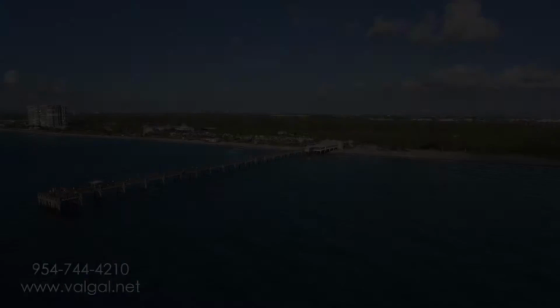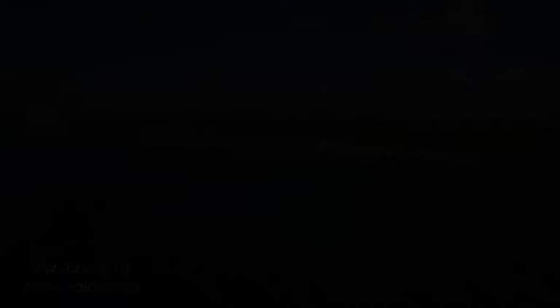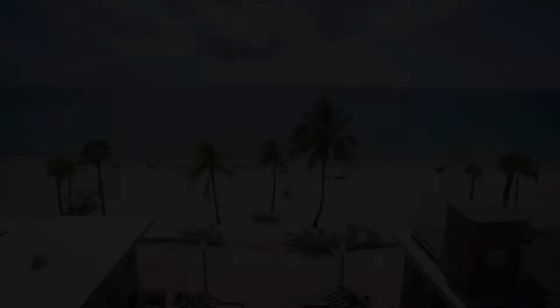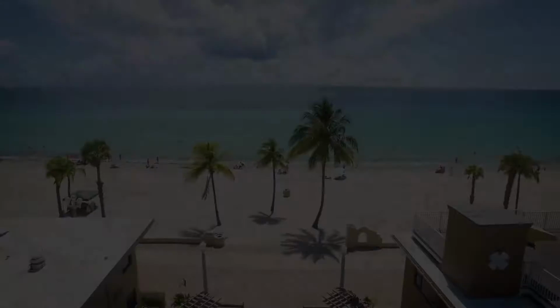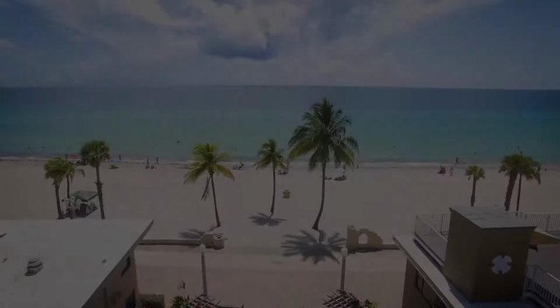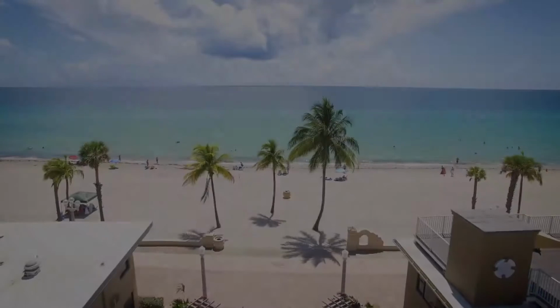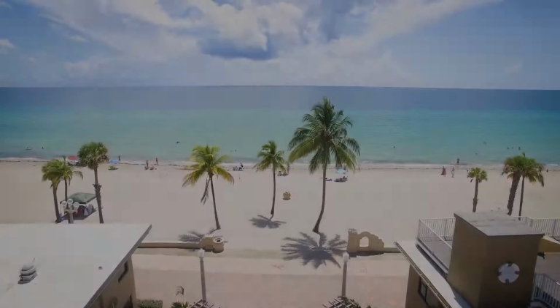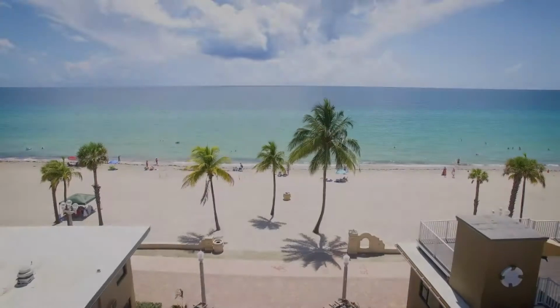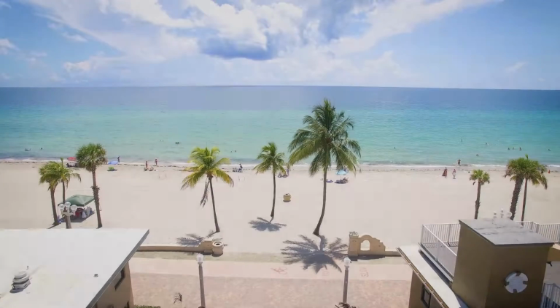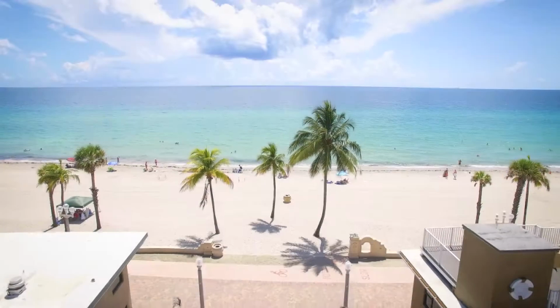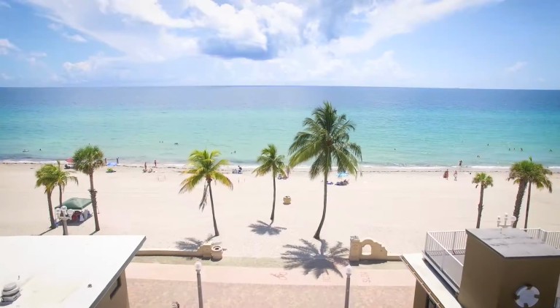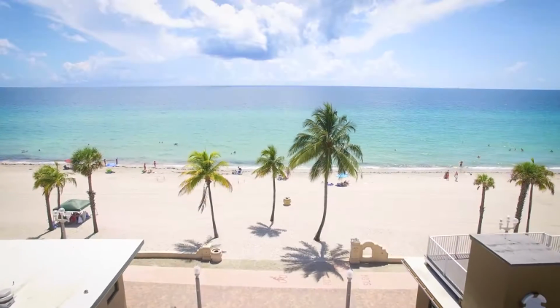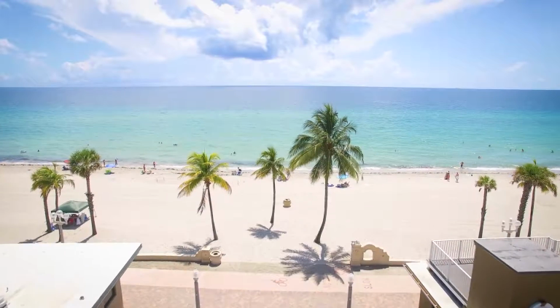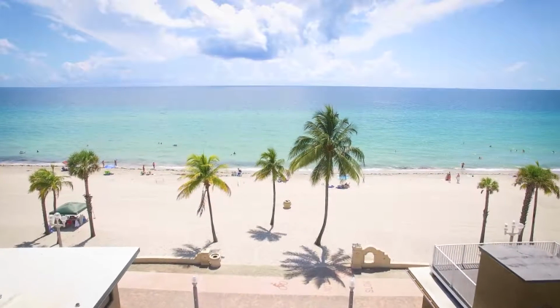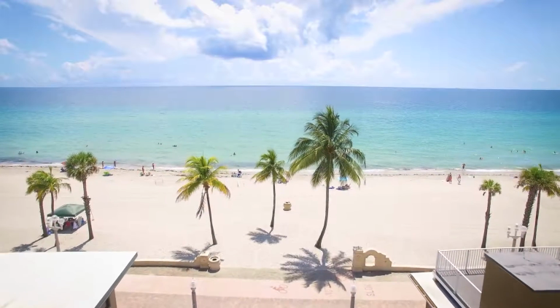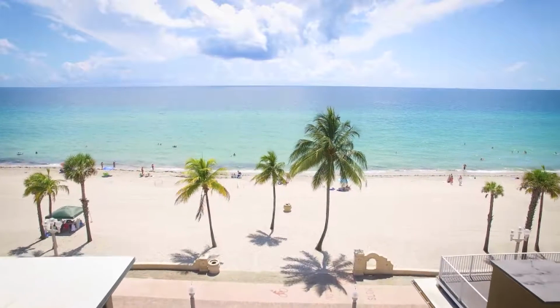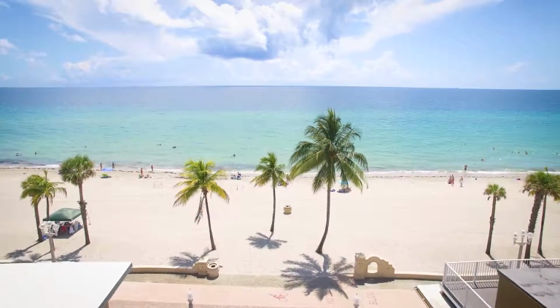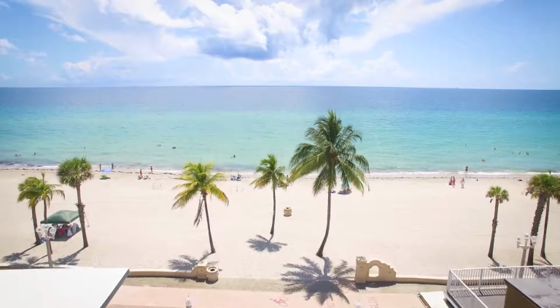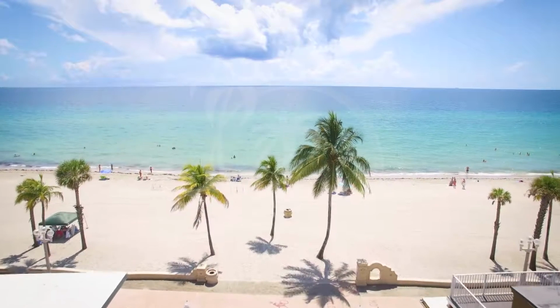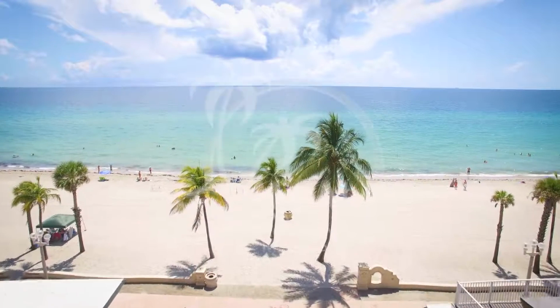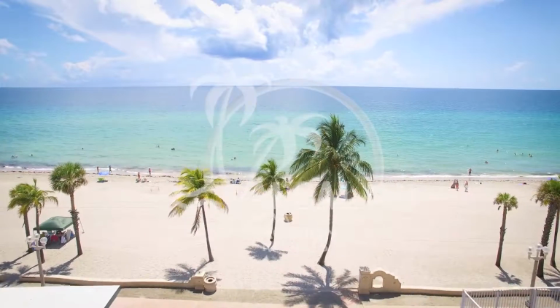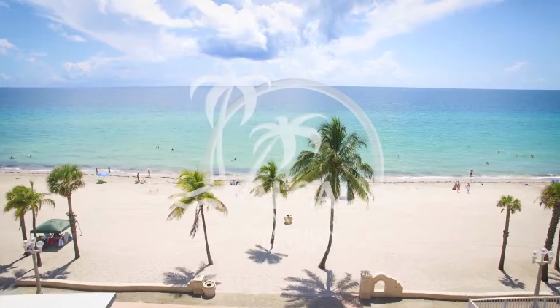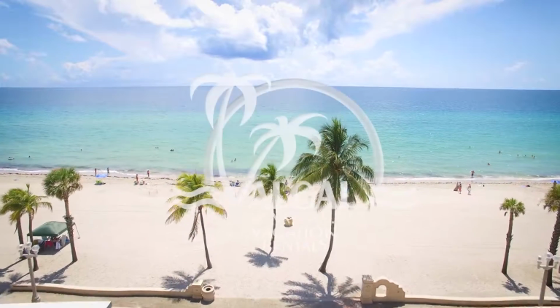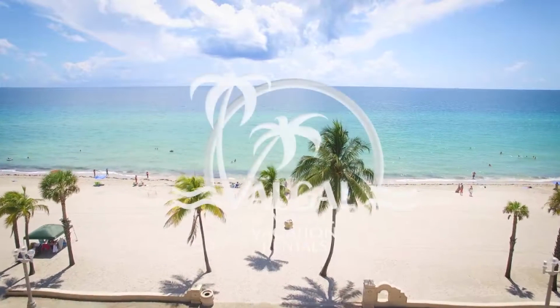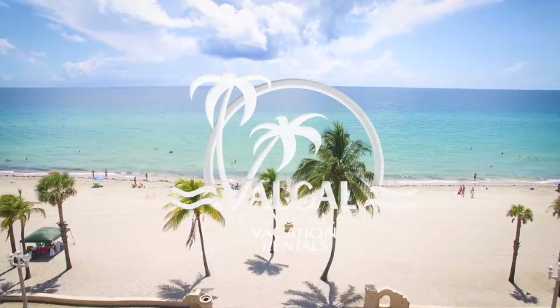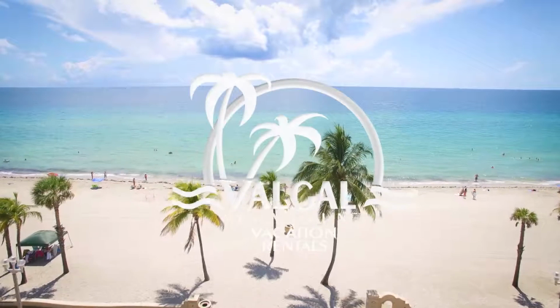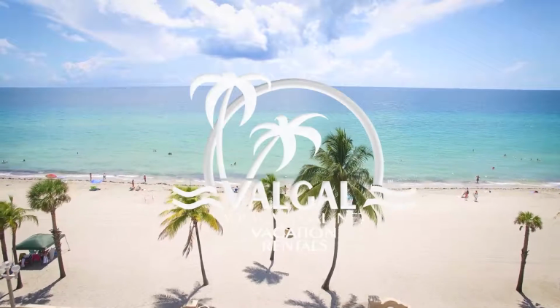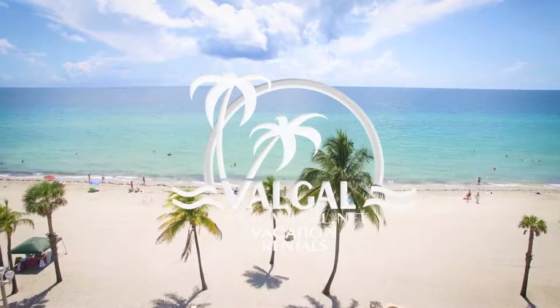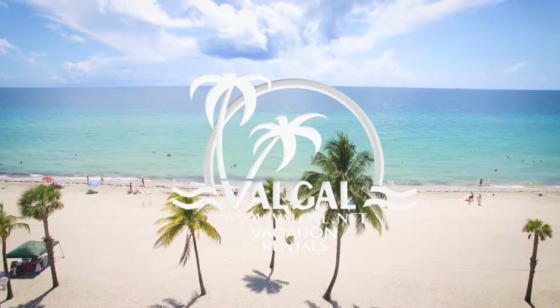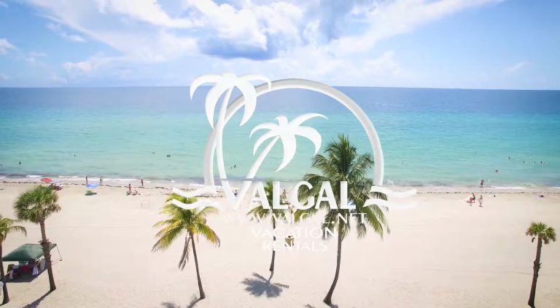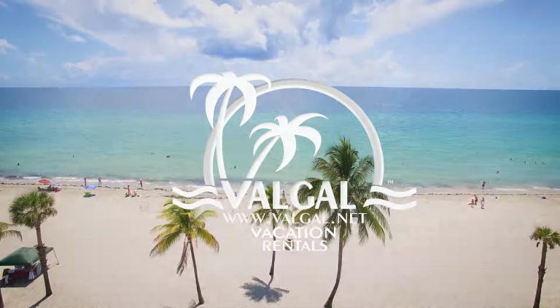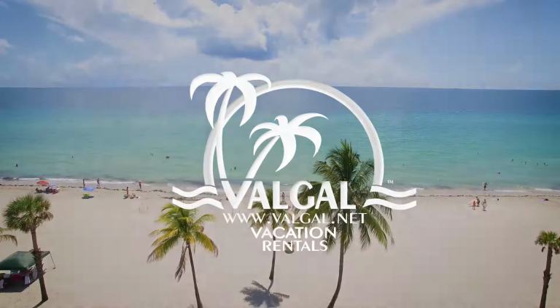Book your dream Florida vacation with Valgal Vacation Rentals today.